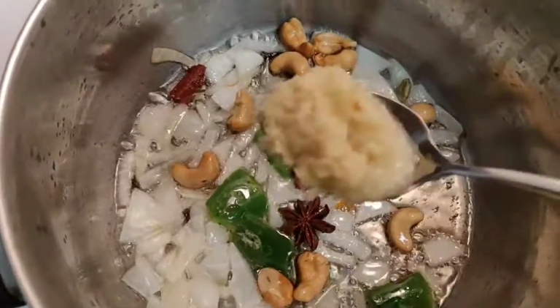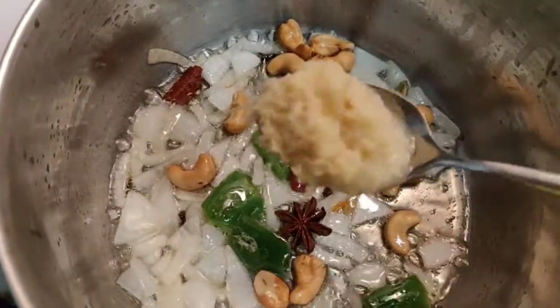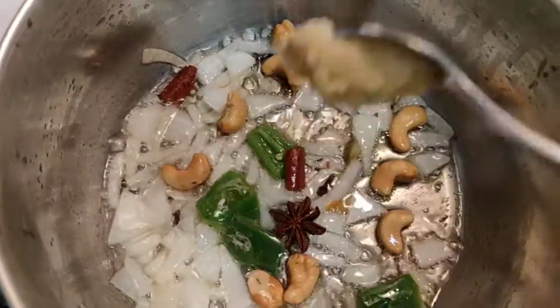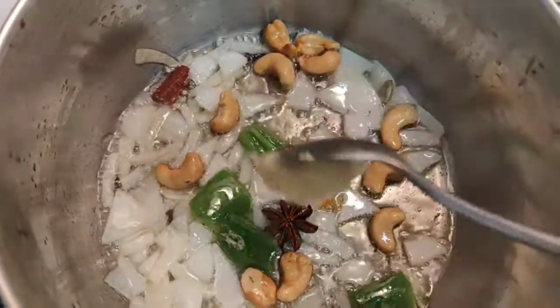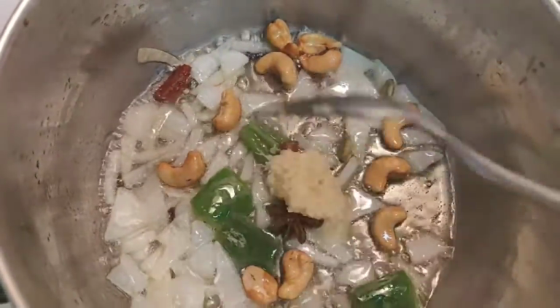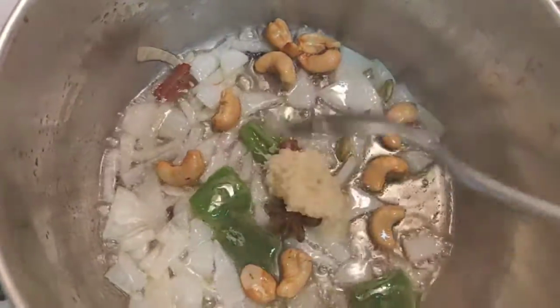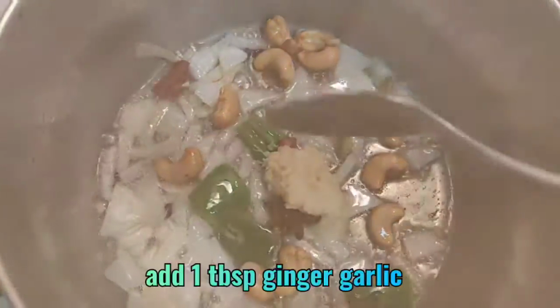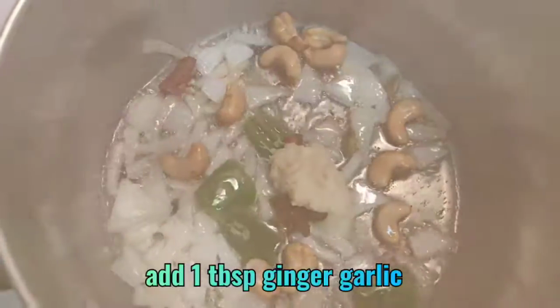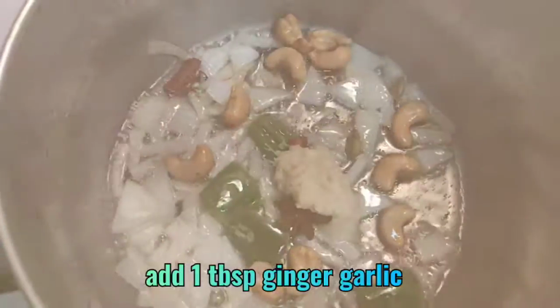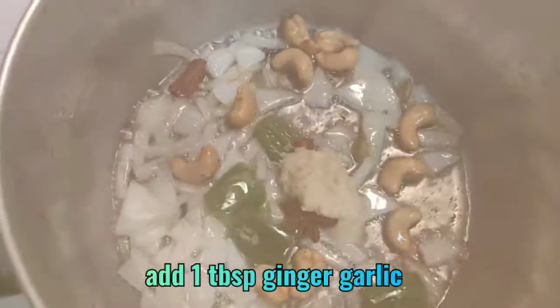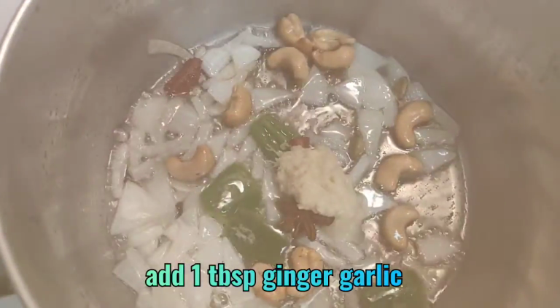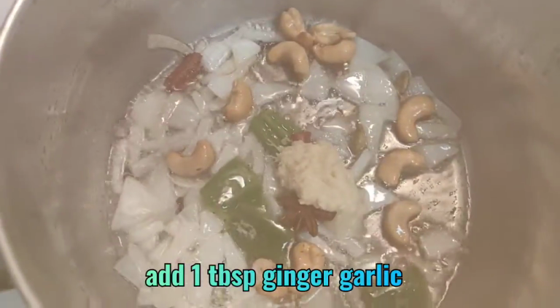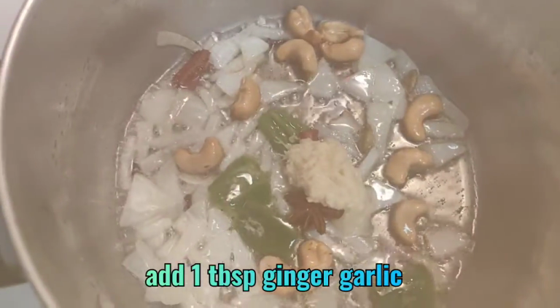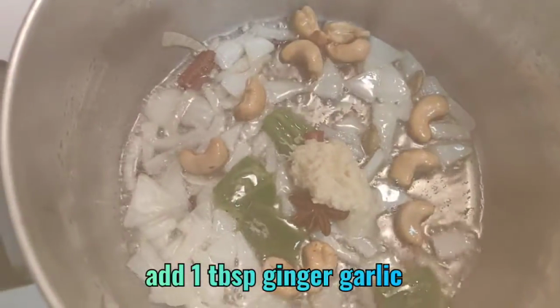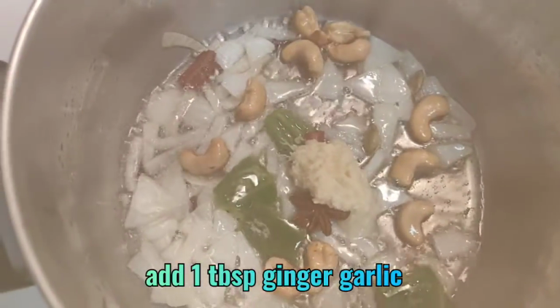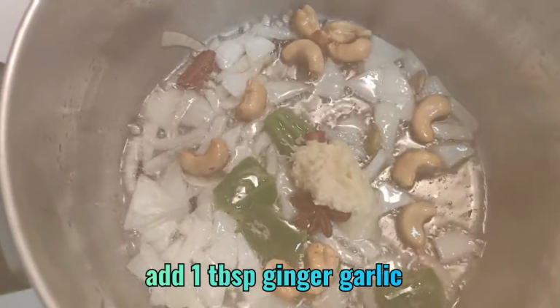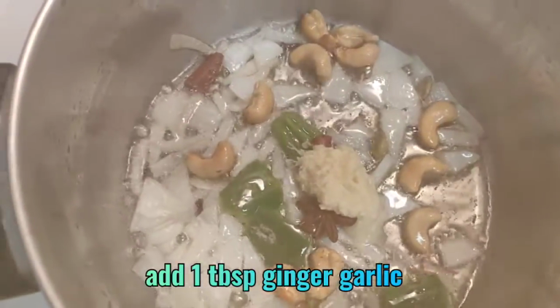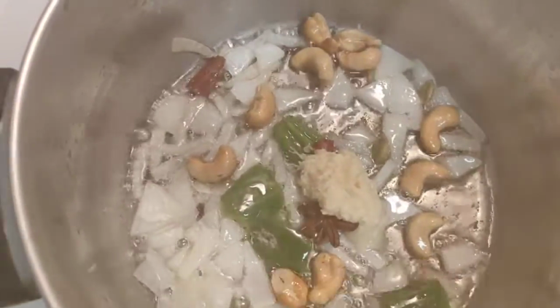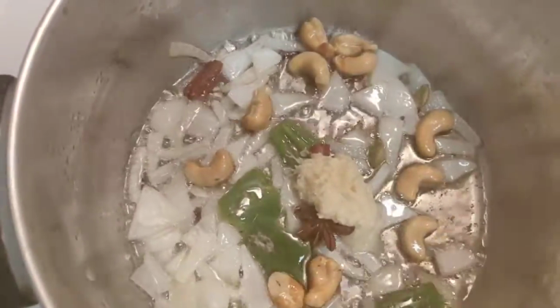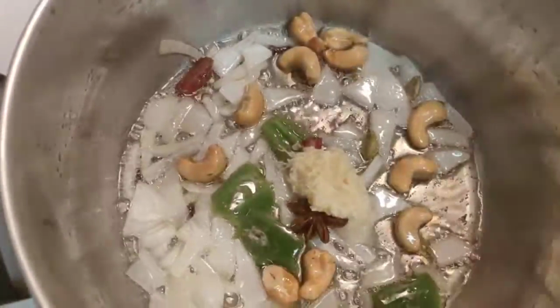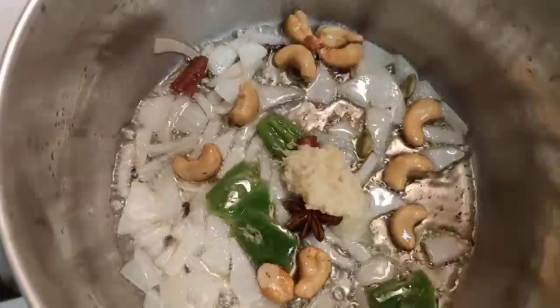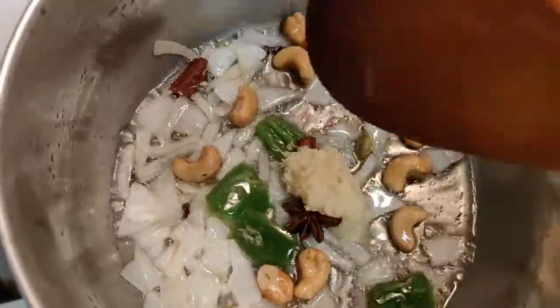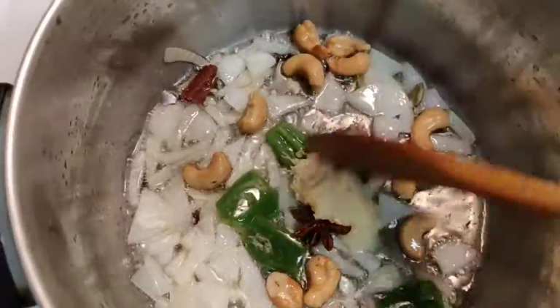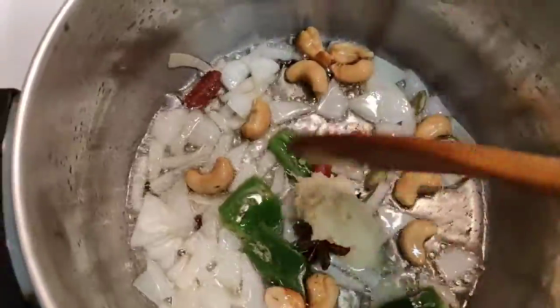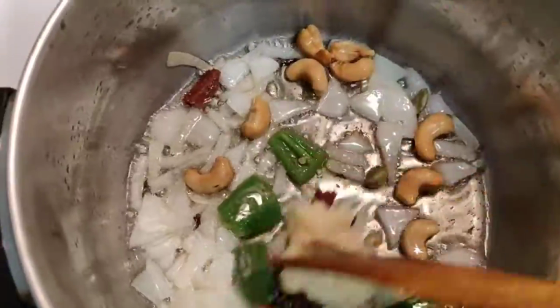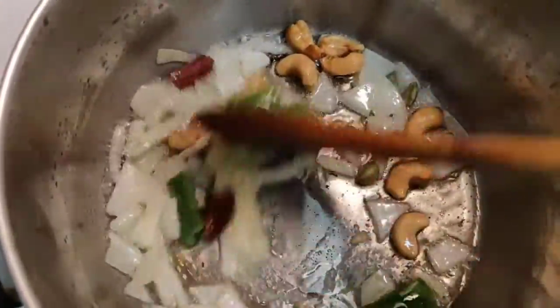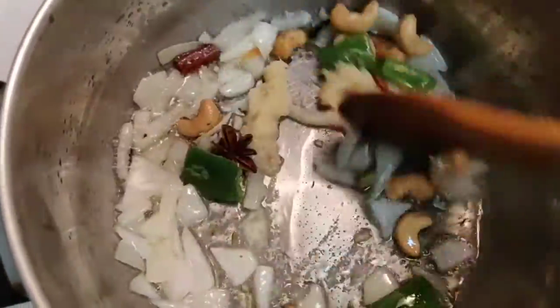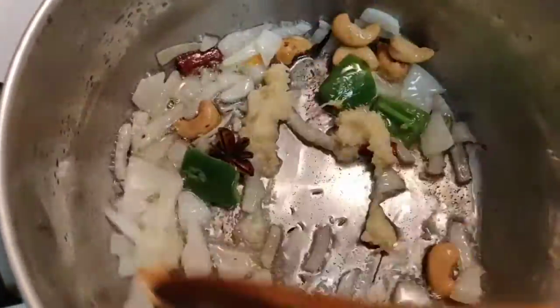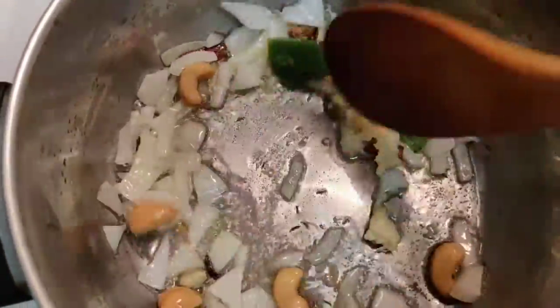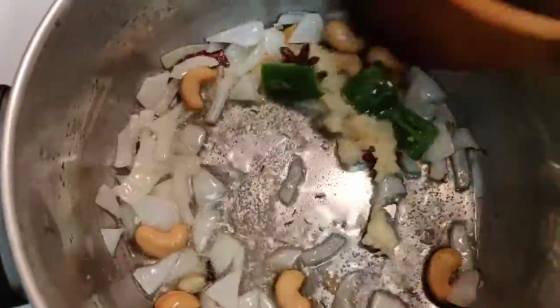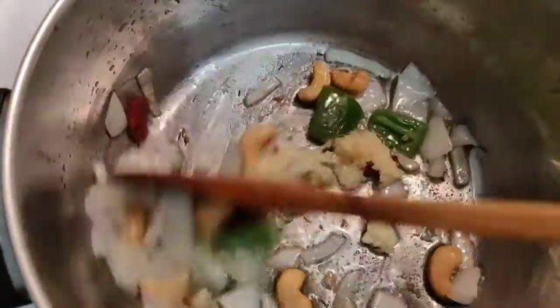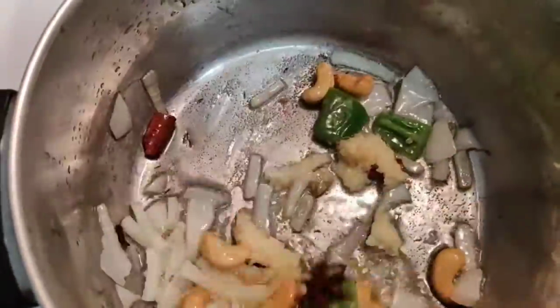Now it's time to add 1 tablespoon of ginger garlic paste into the pan and fry with the ingredients.